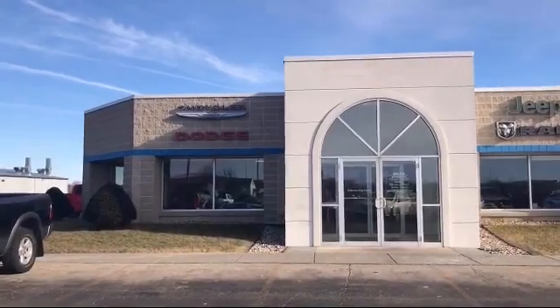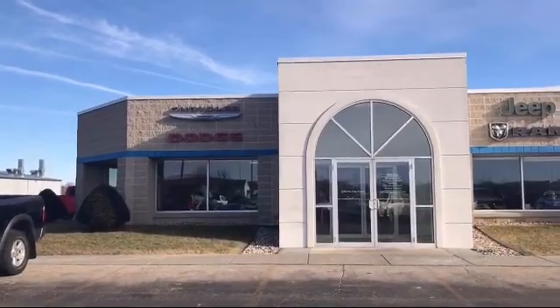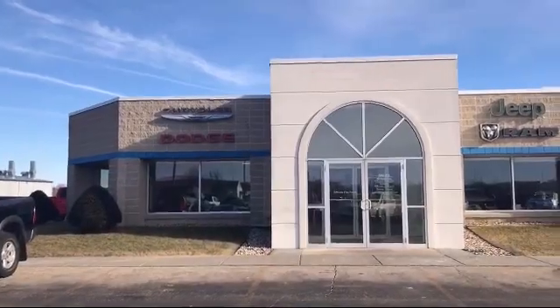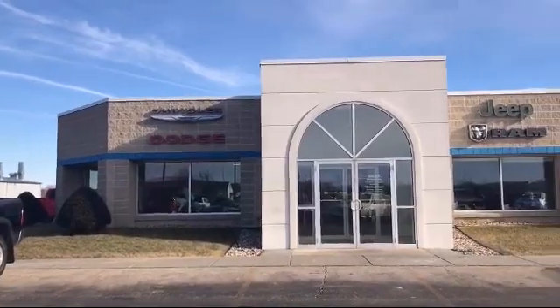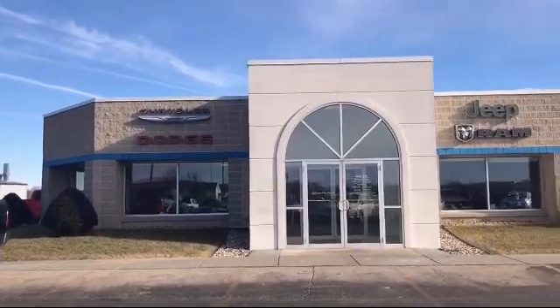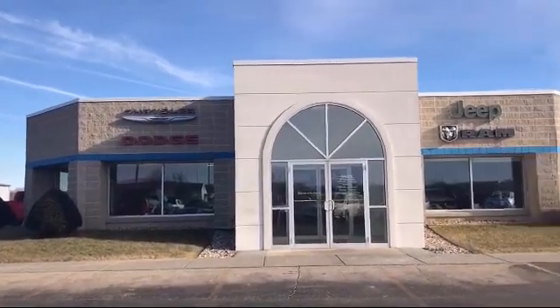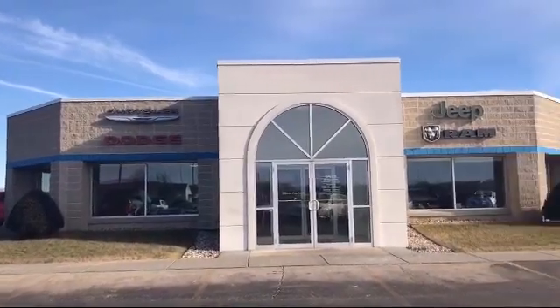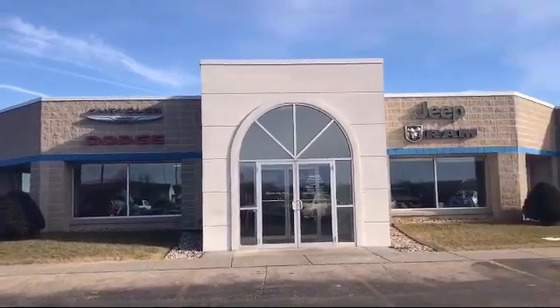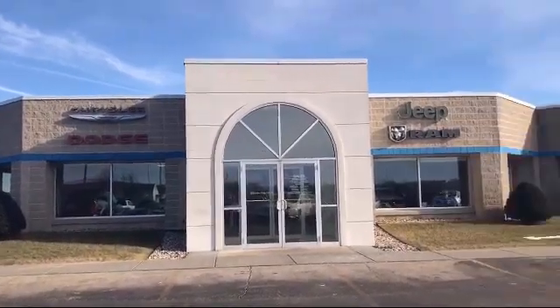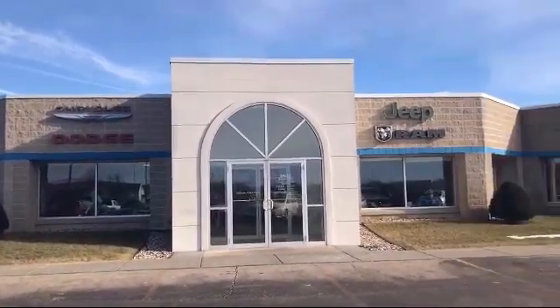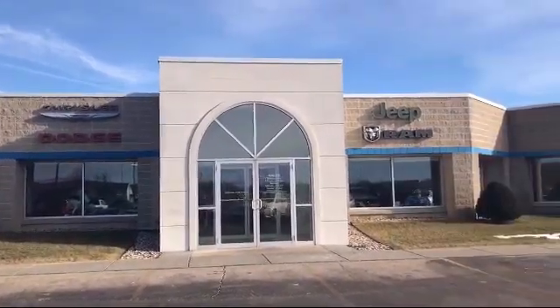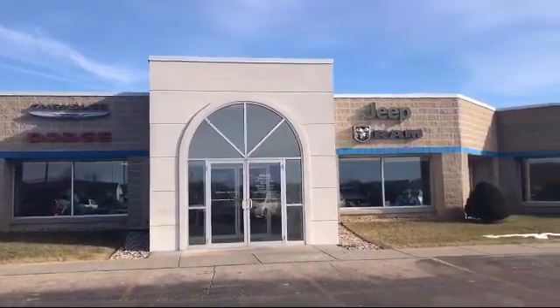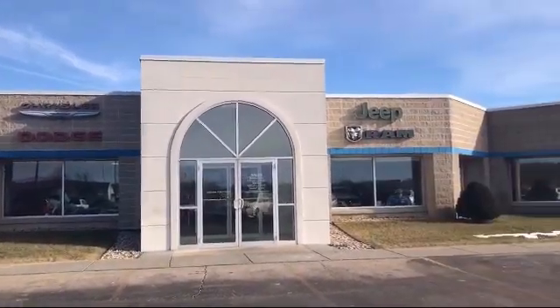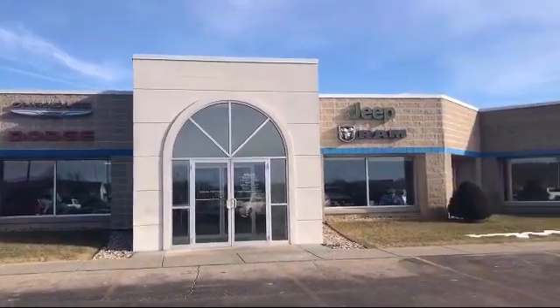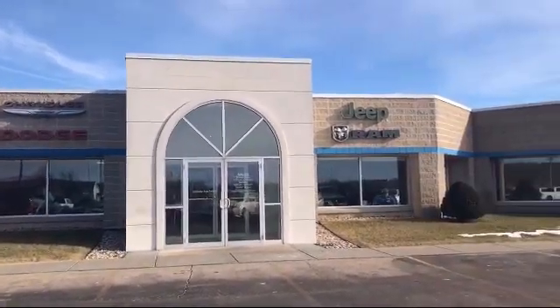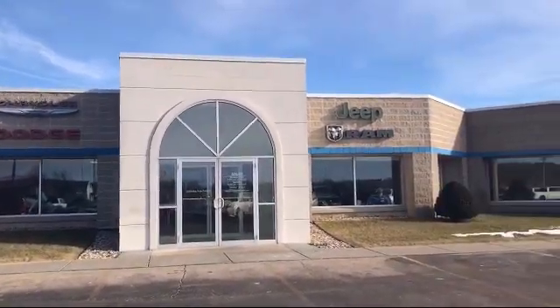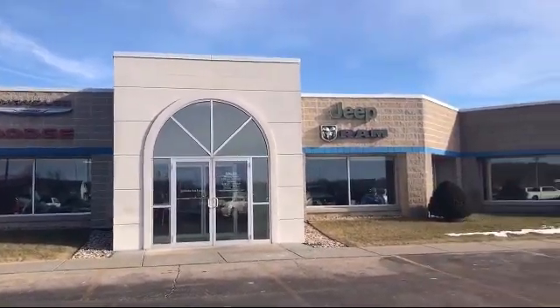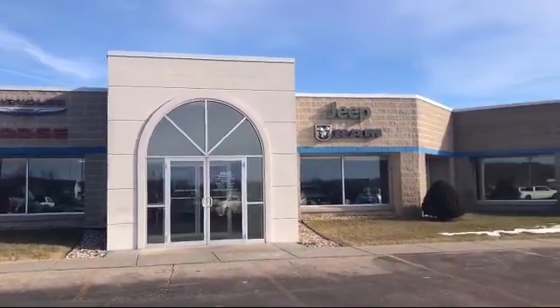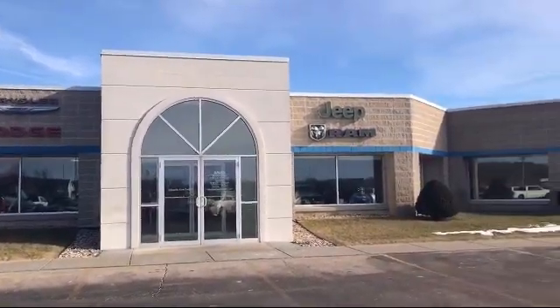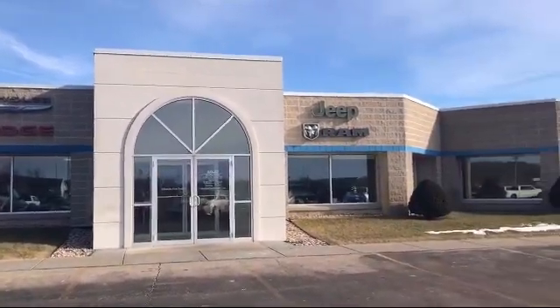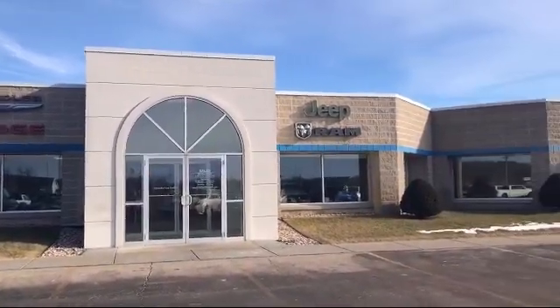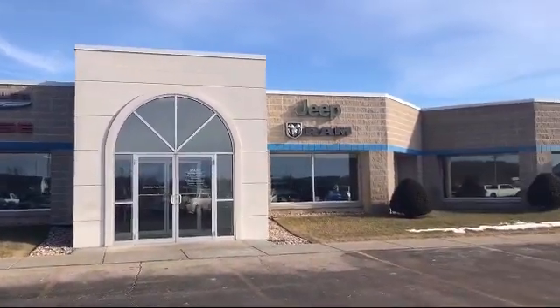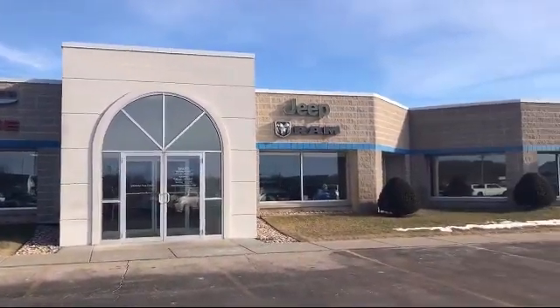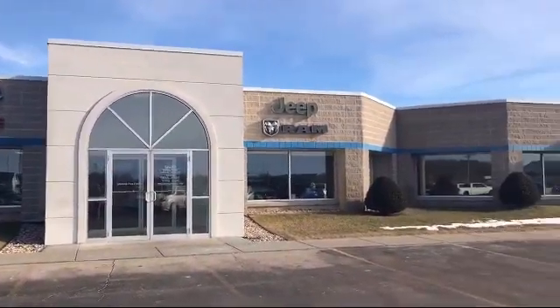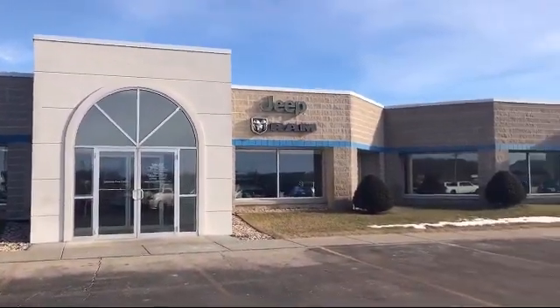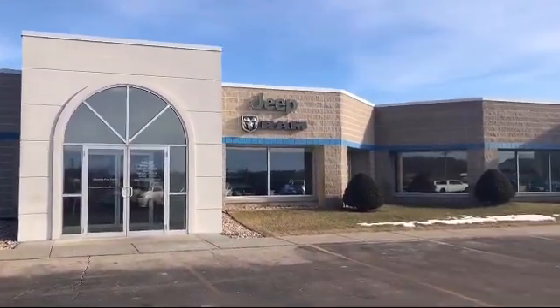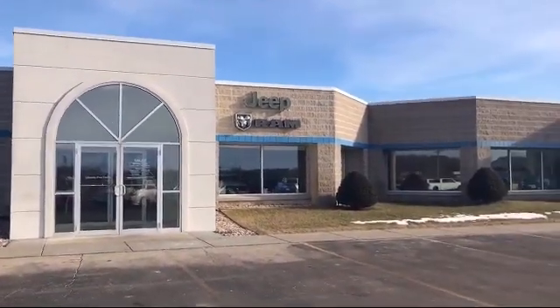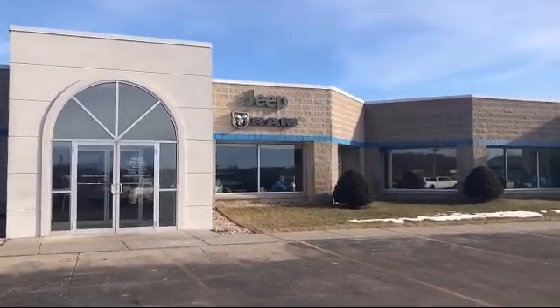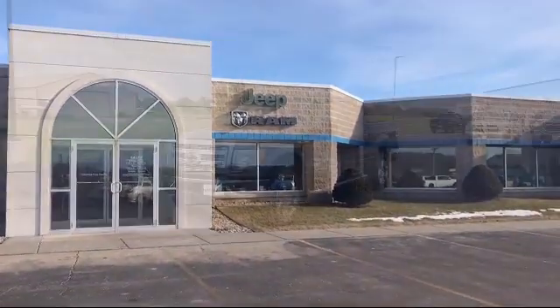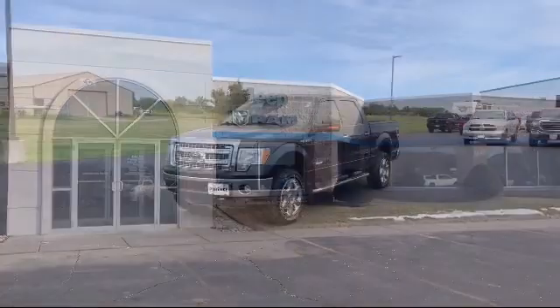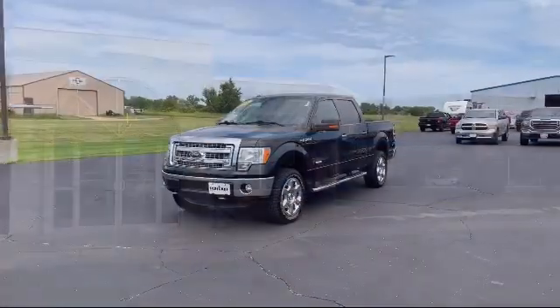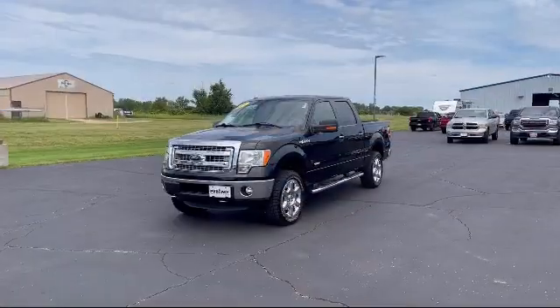Welcome to Portage Chrysler Dodge Jeep Ram, your premier destination for purchasing a vehicle.